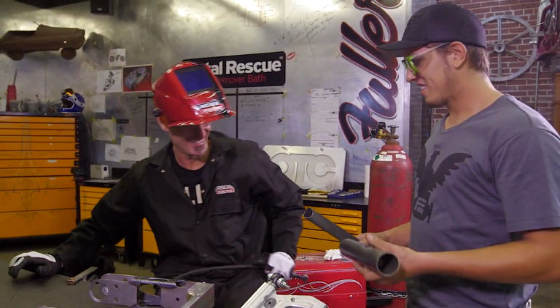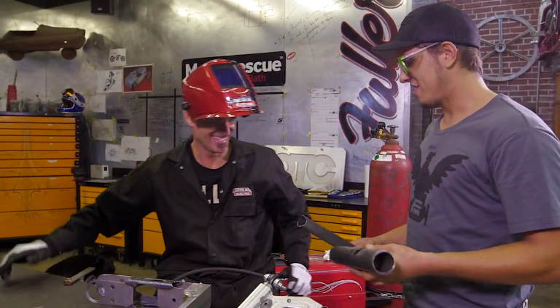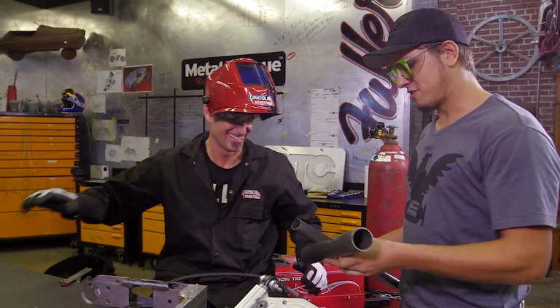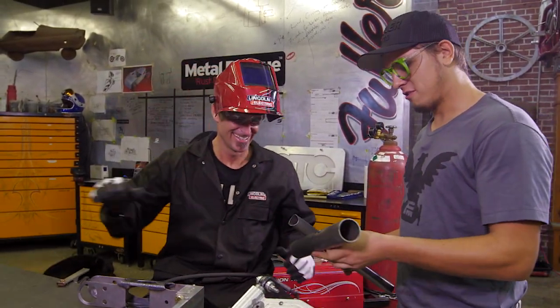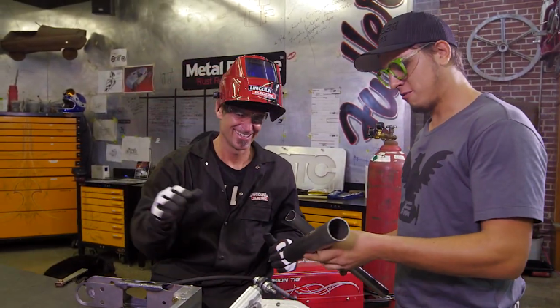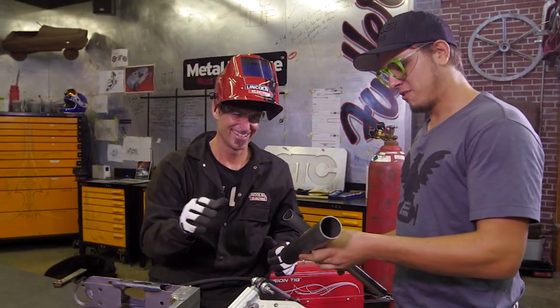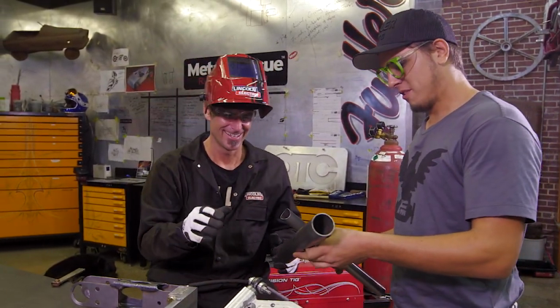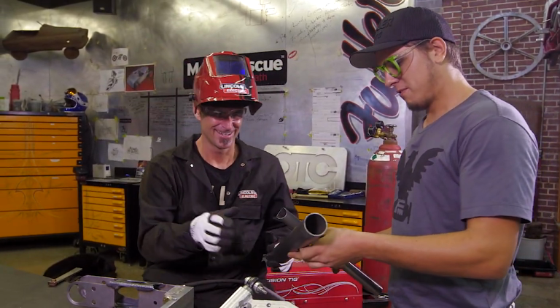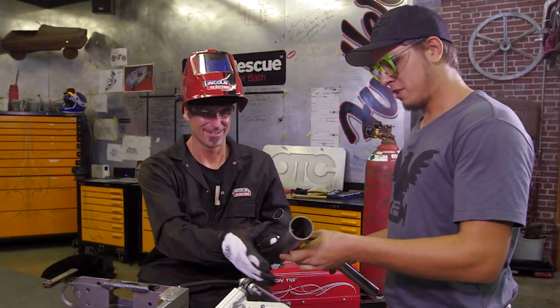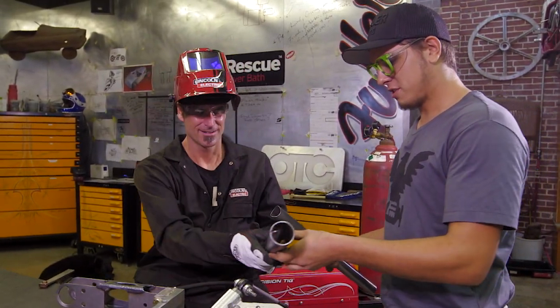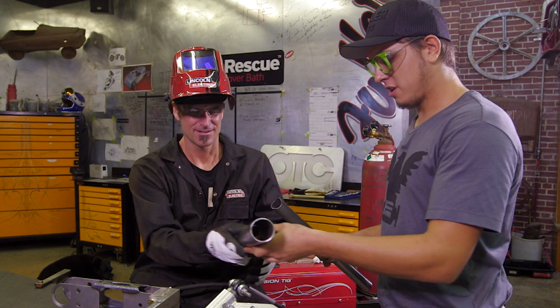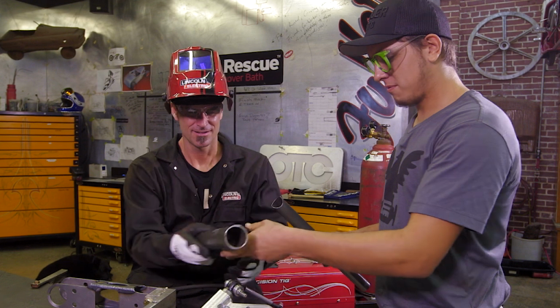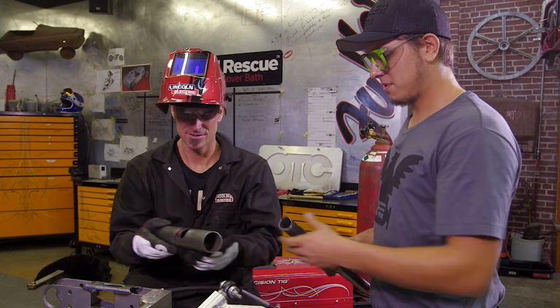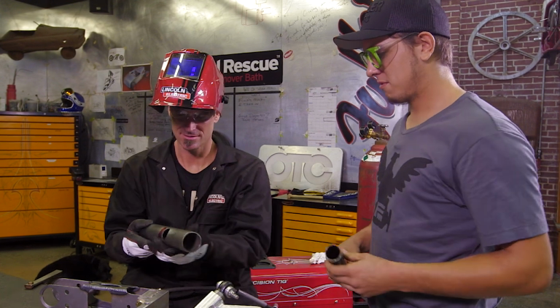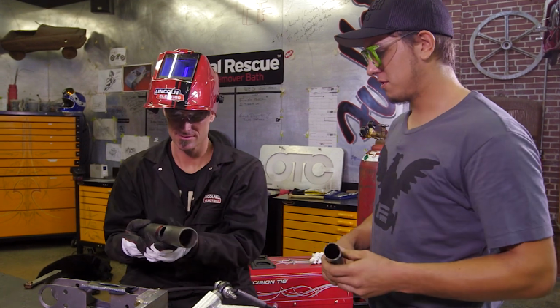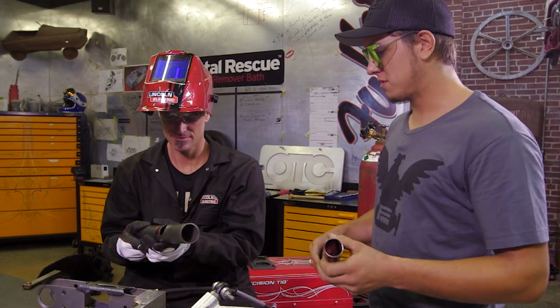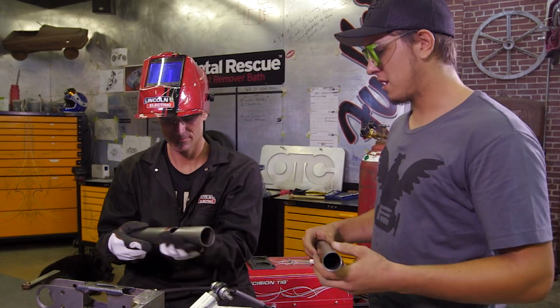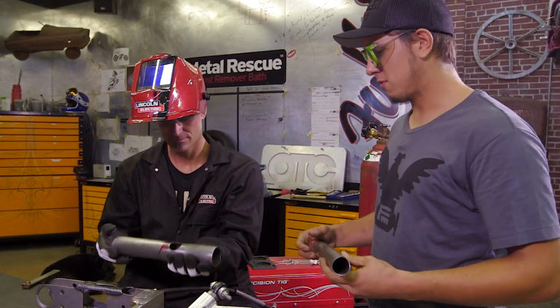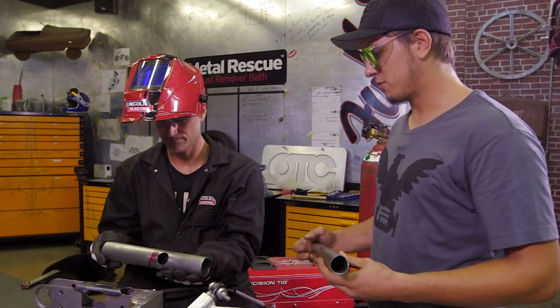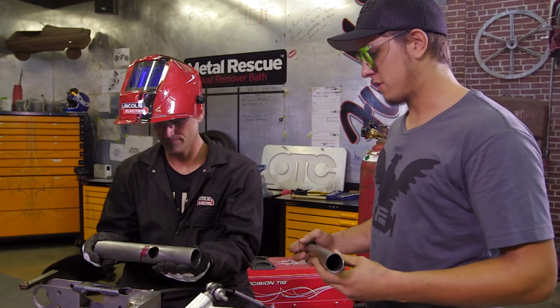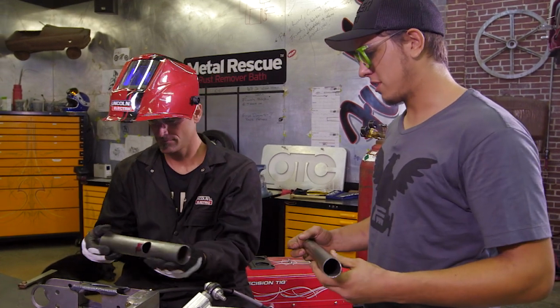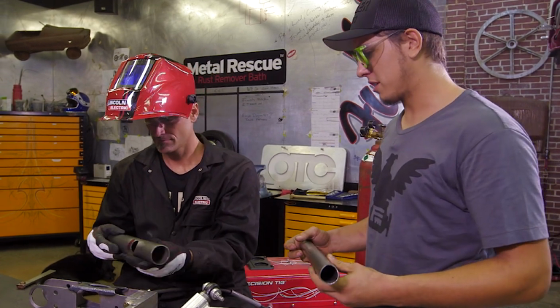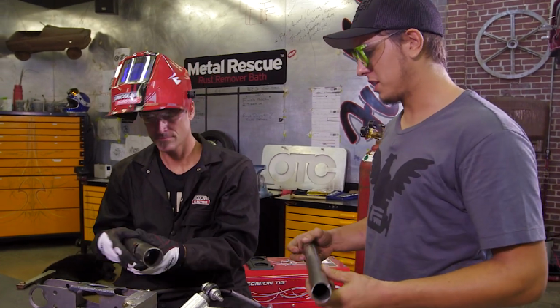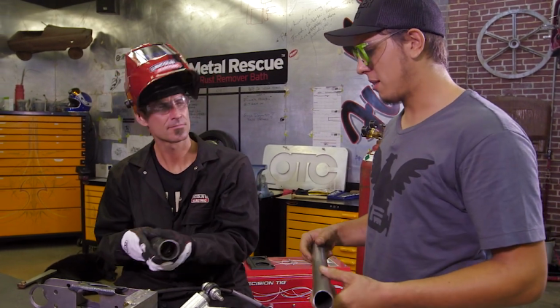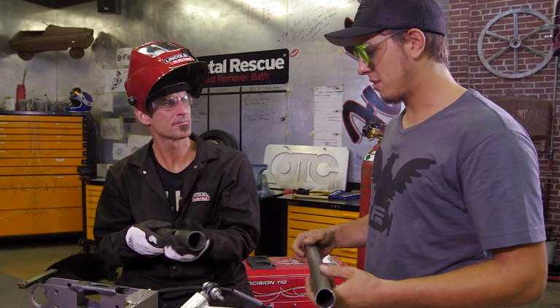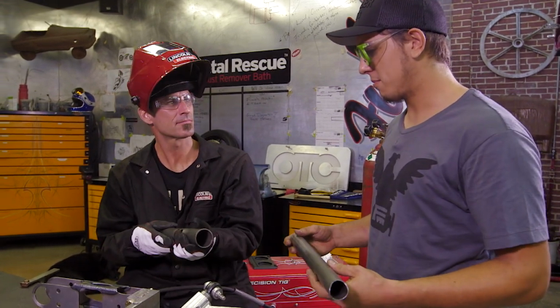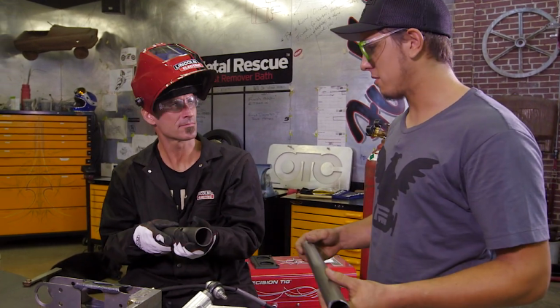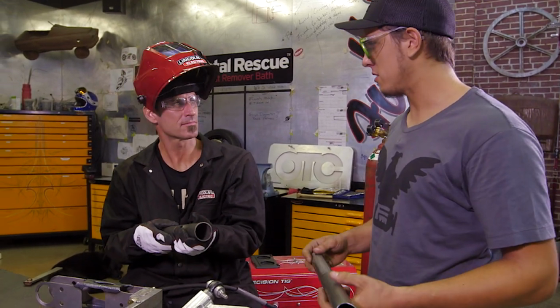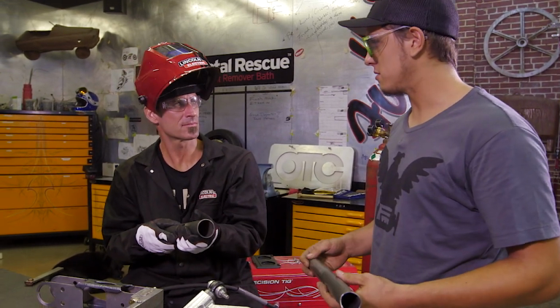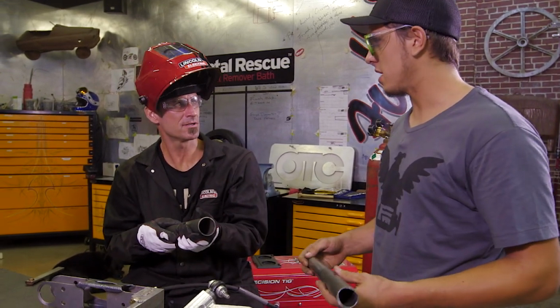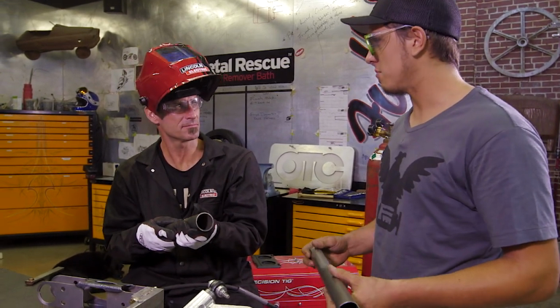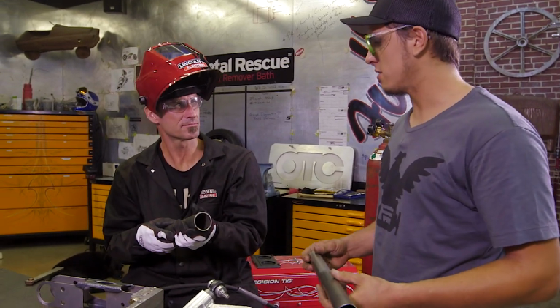Got this all finished up. We used that hole saw and it actually came out a lot better than using the end mill.